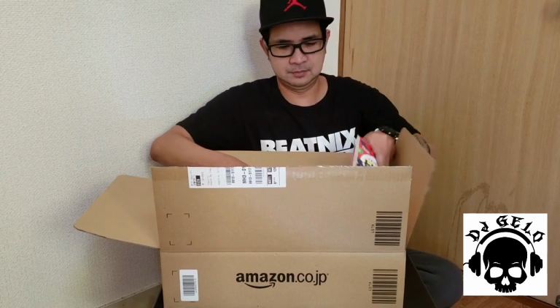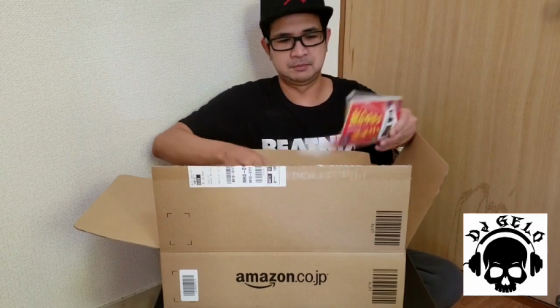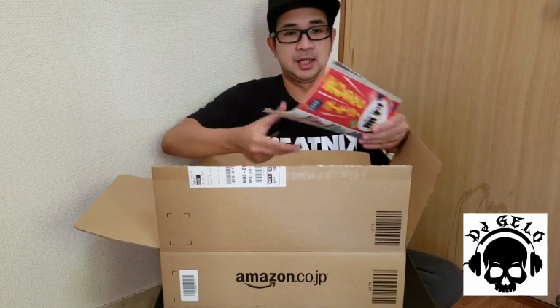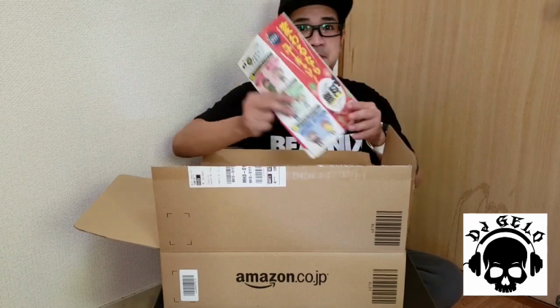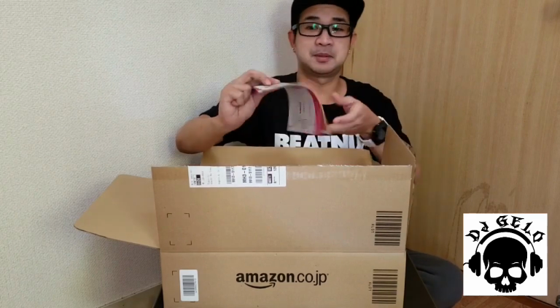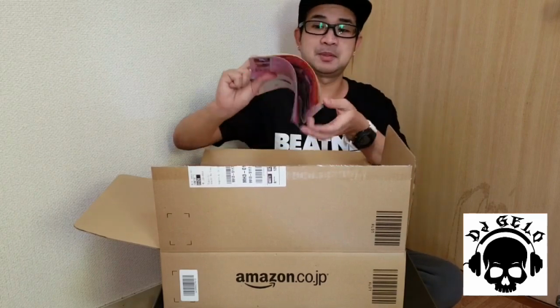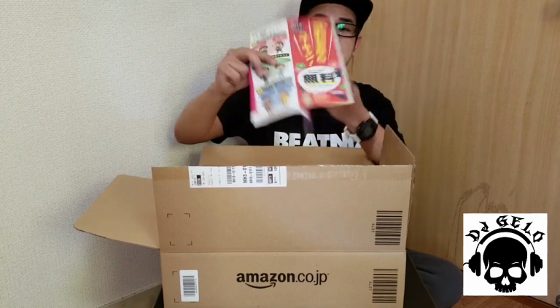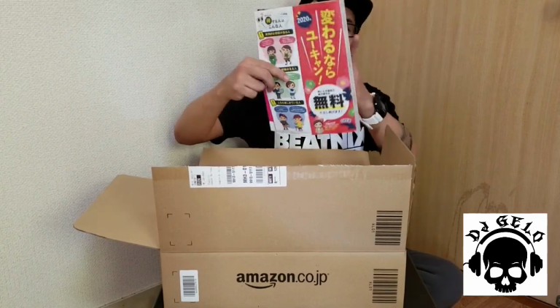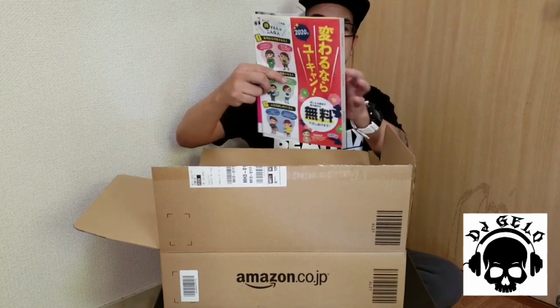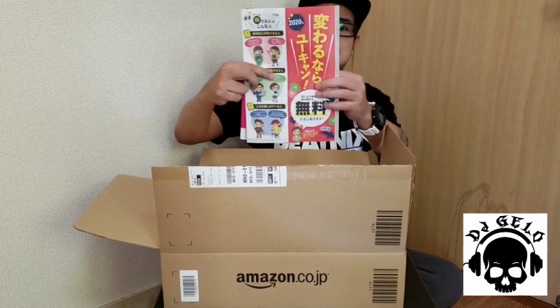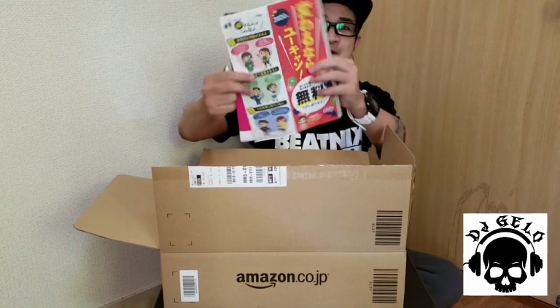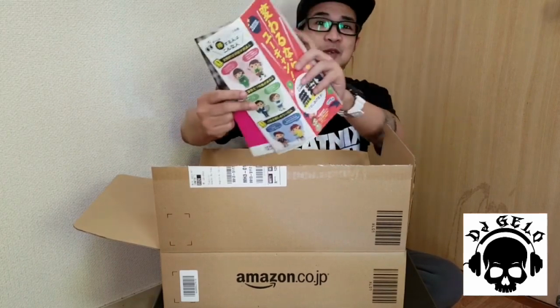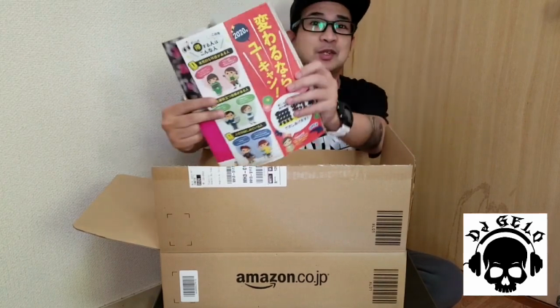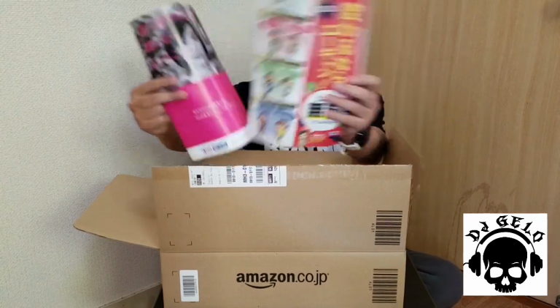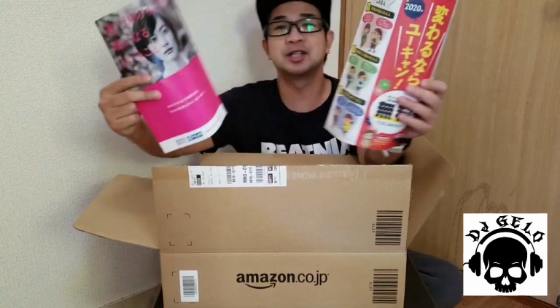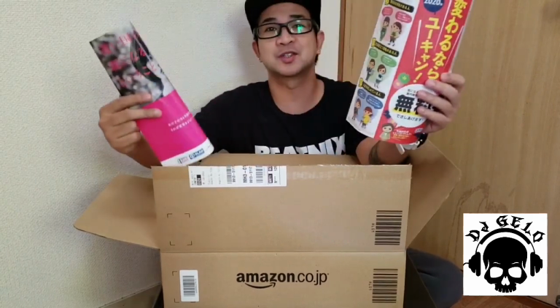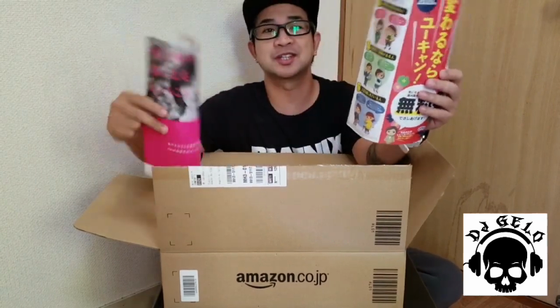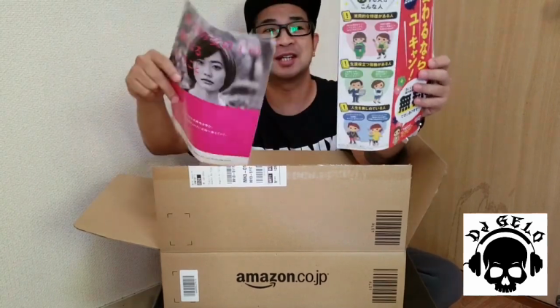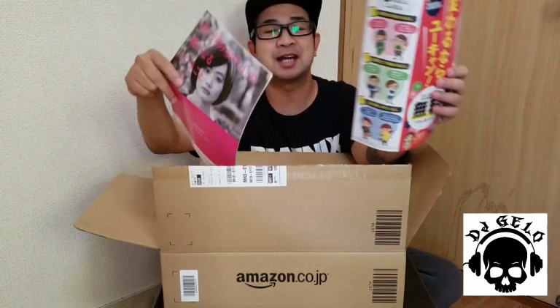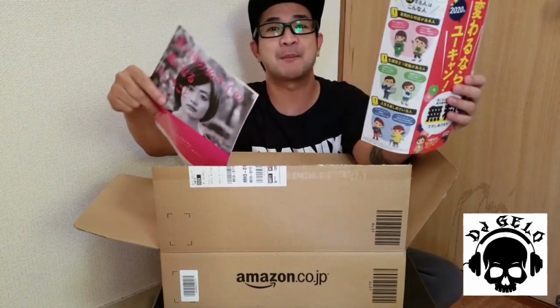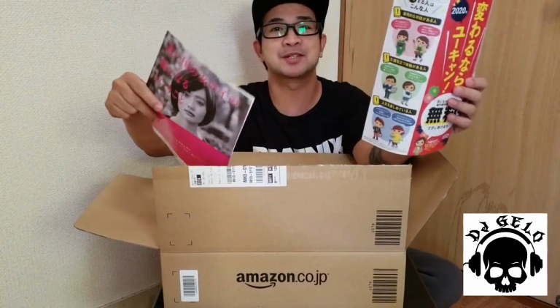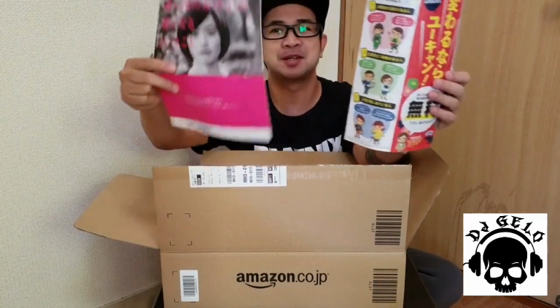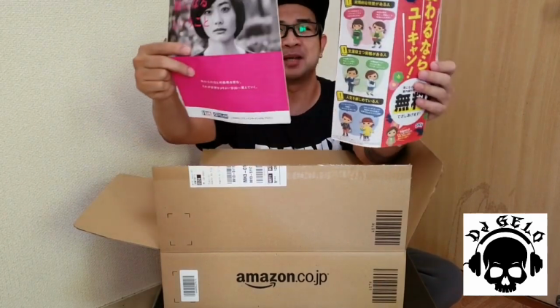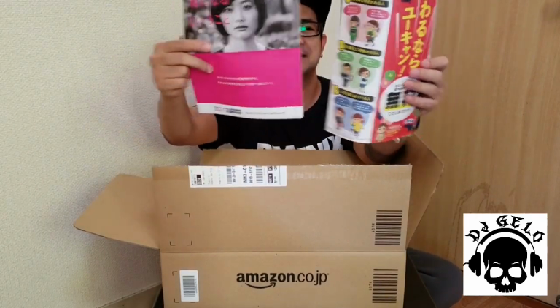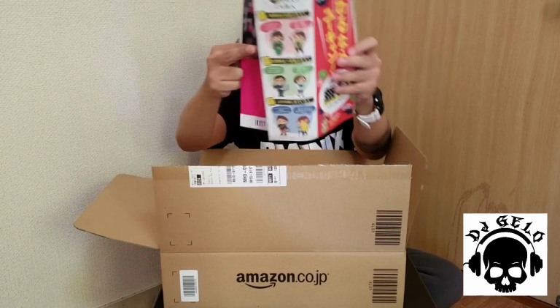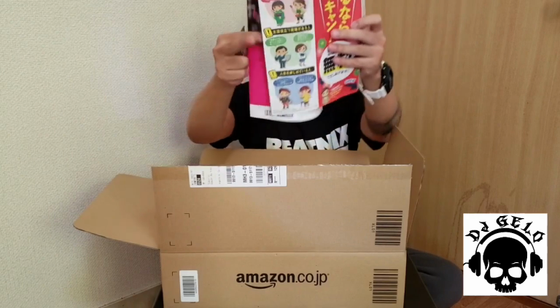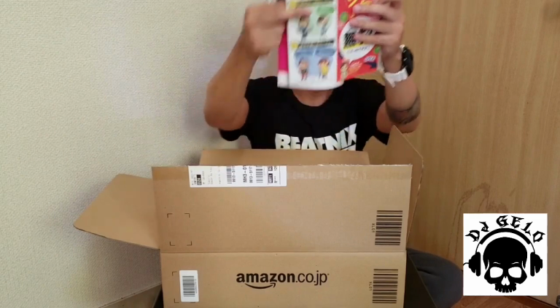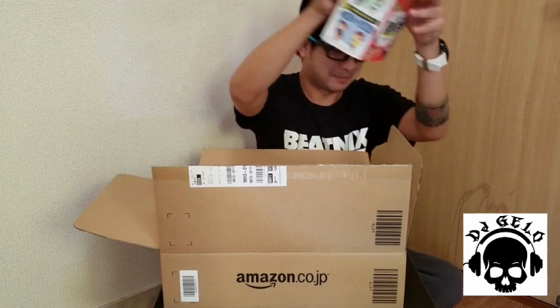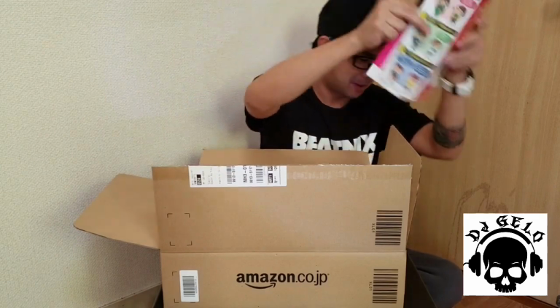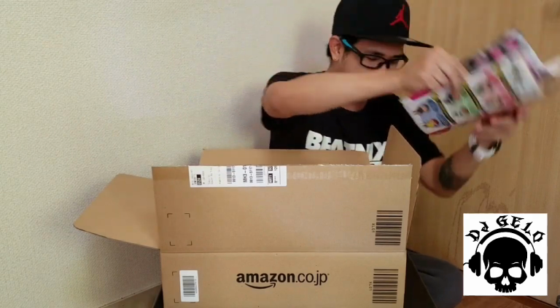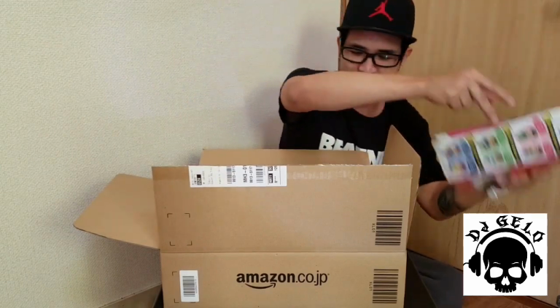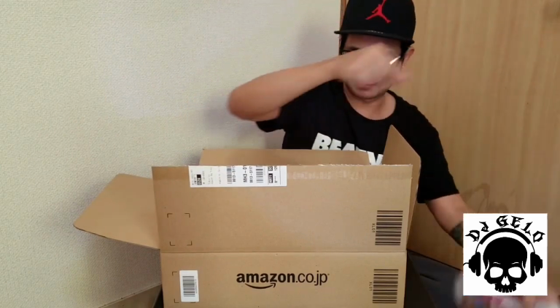May naman itong — wala na — dito ko na order ito sa Amazon Japan. Puppet pocket.